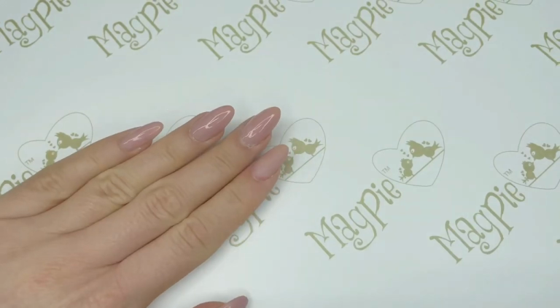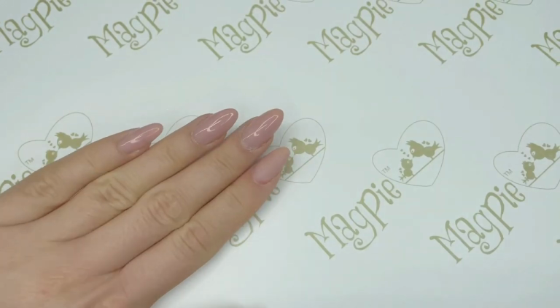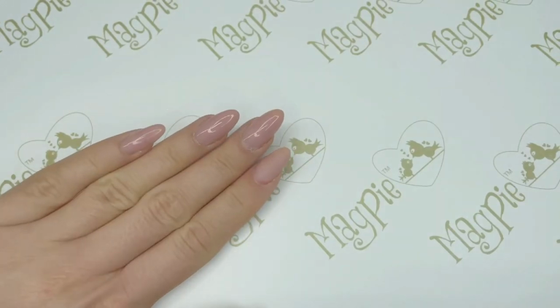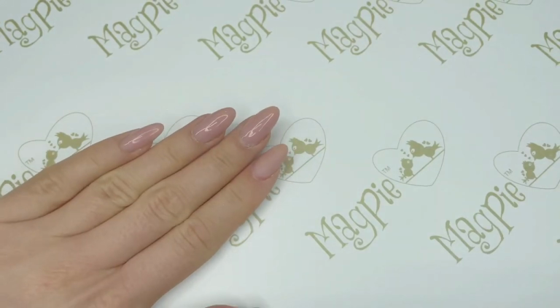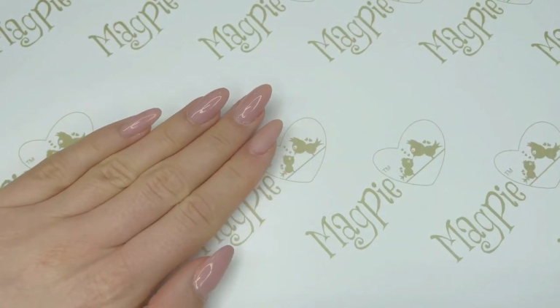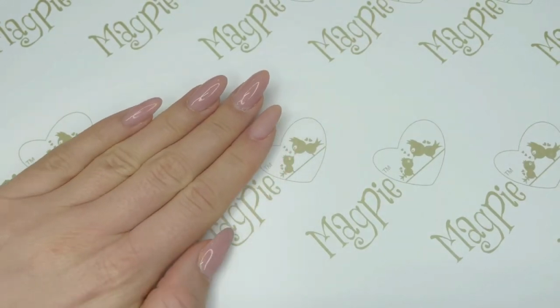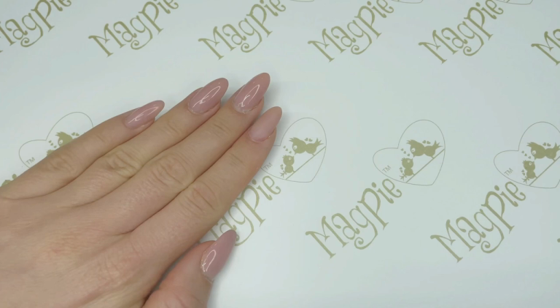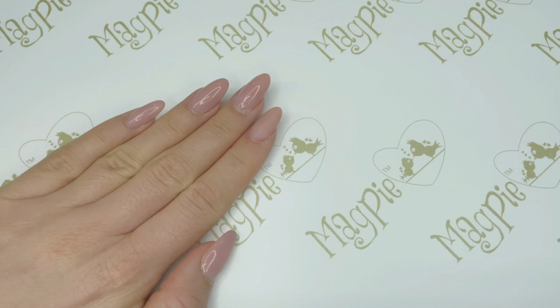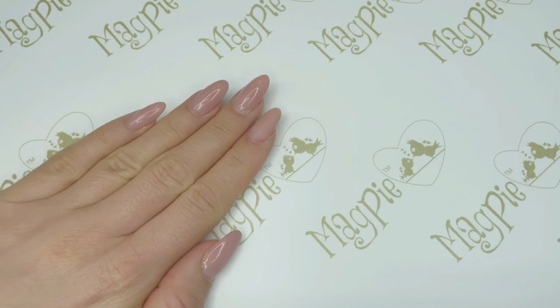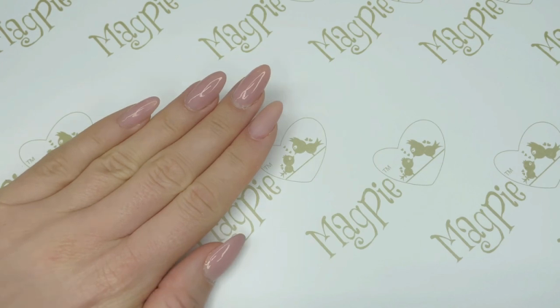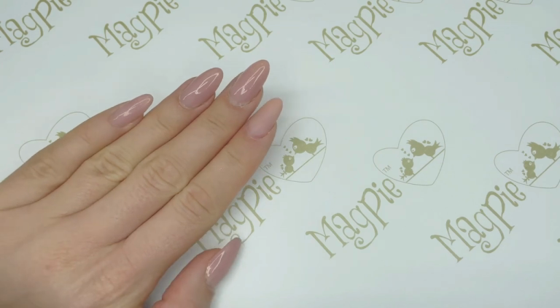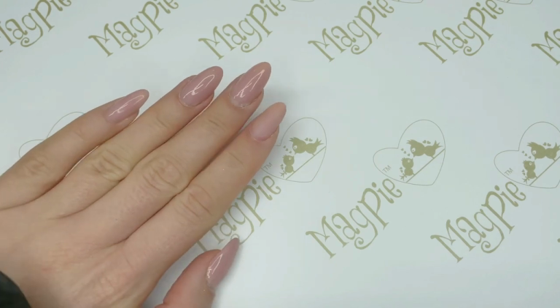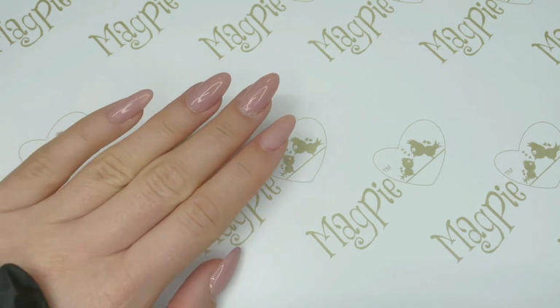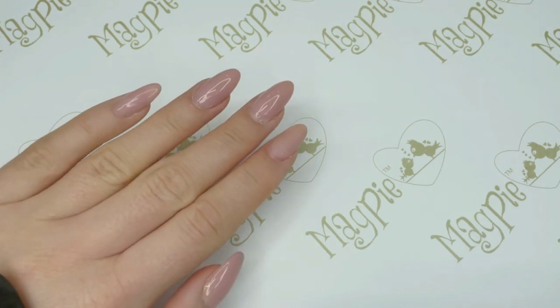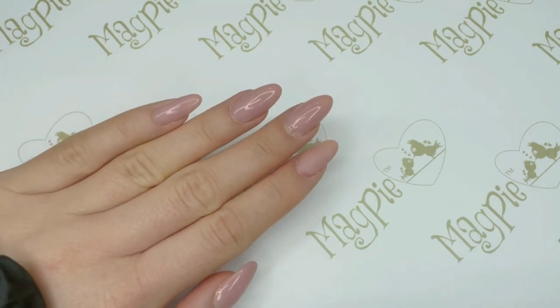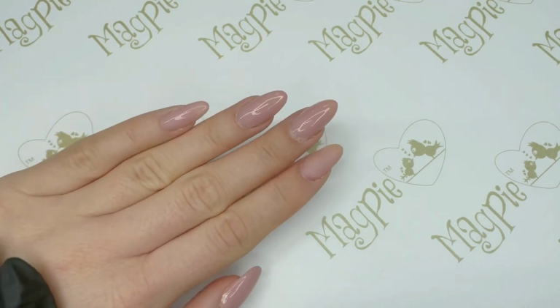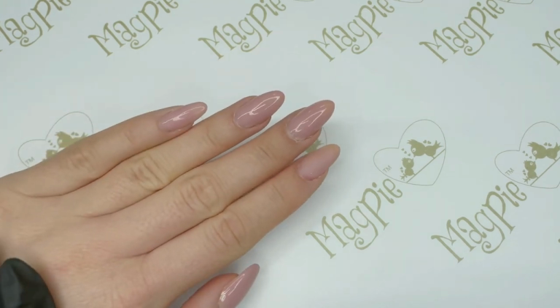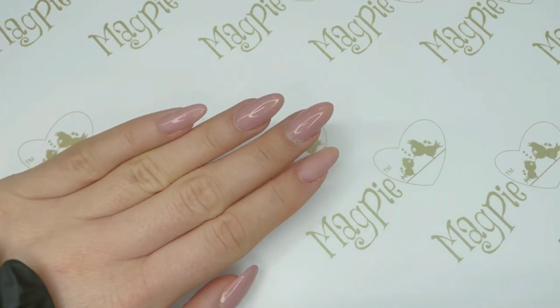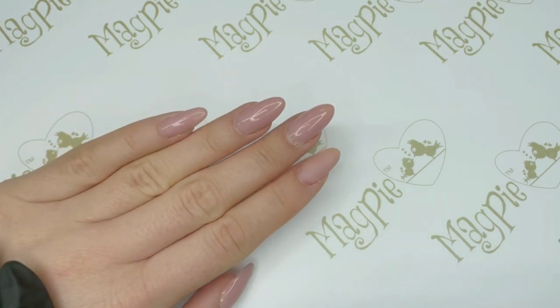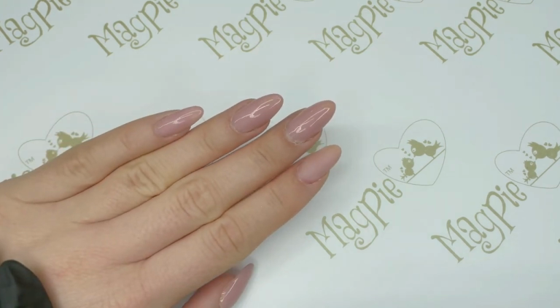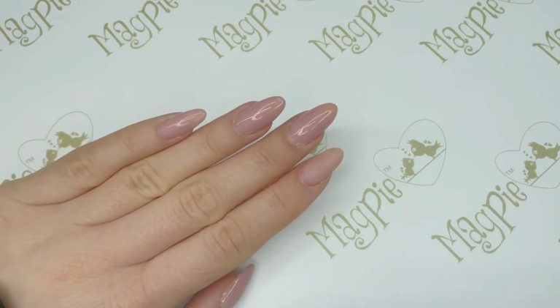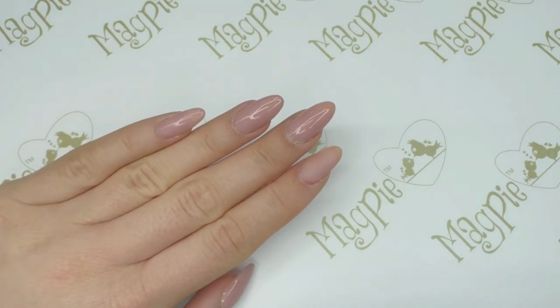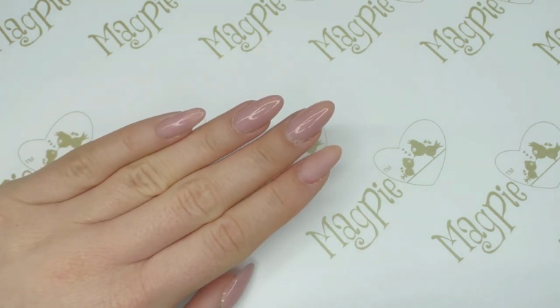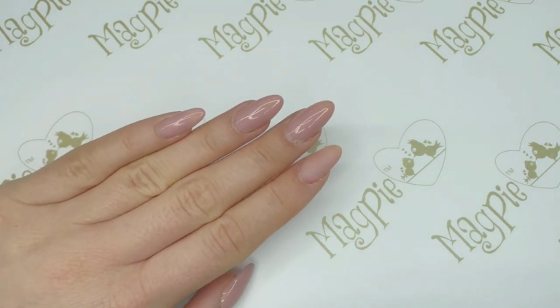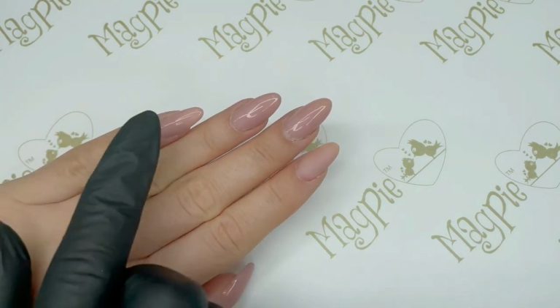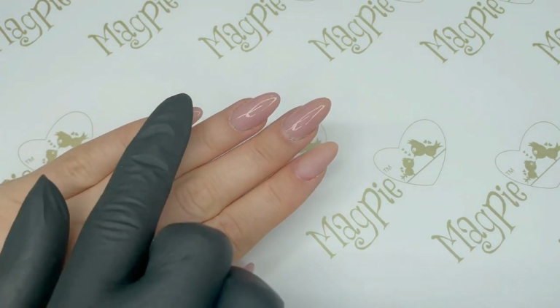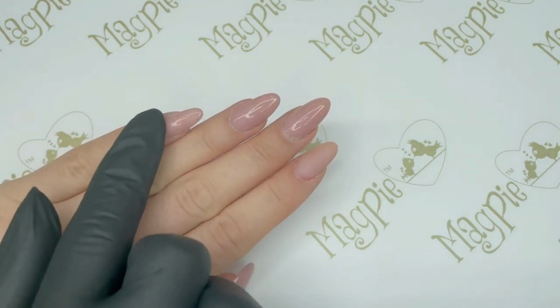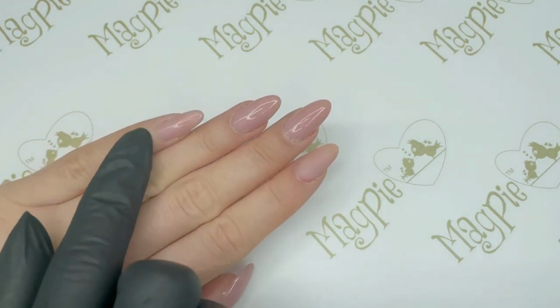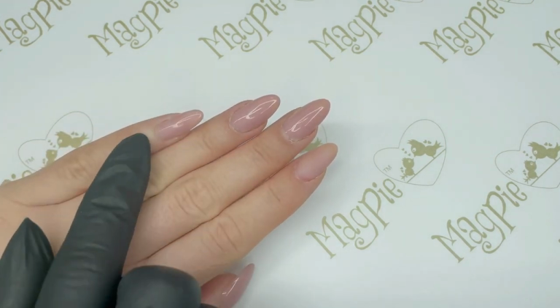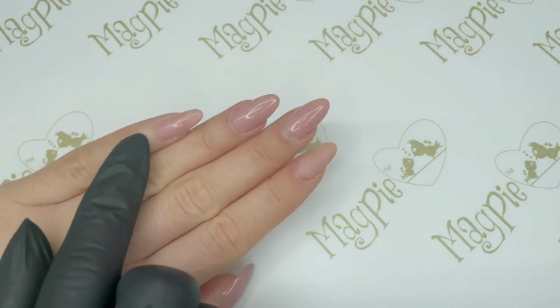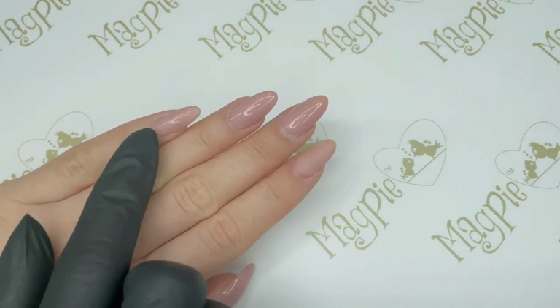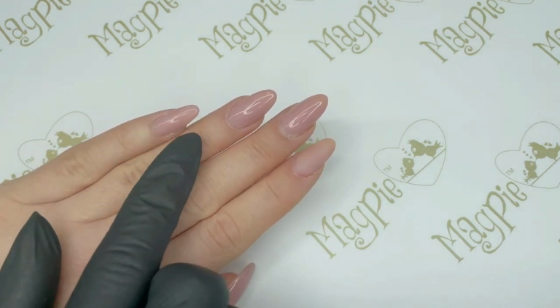Hello, so today I wanted to show you my five top tips to make sure you get the perfect gel manicure.